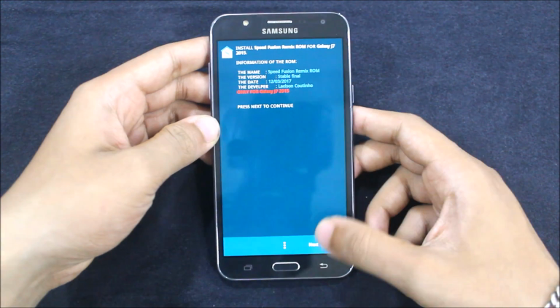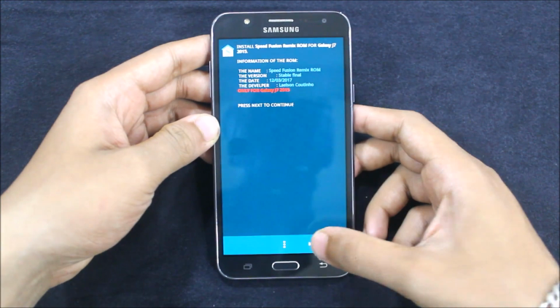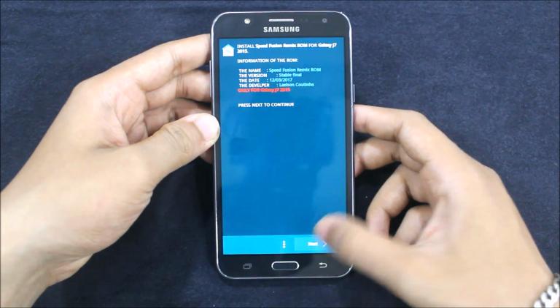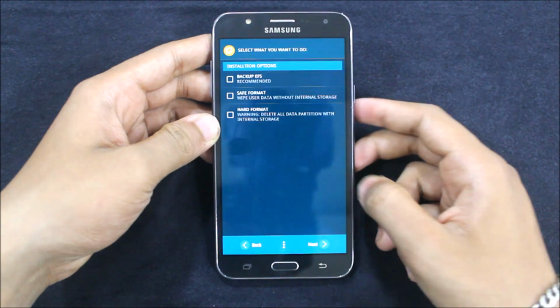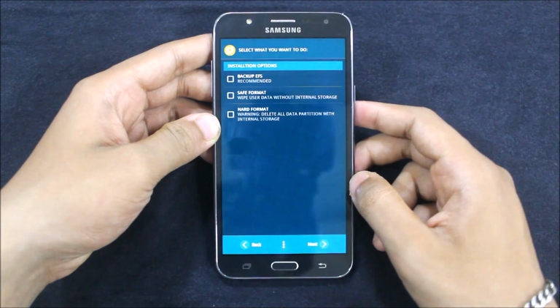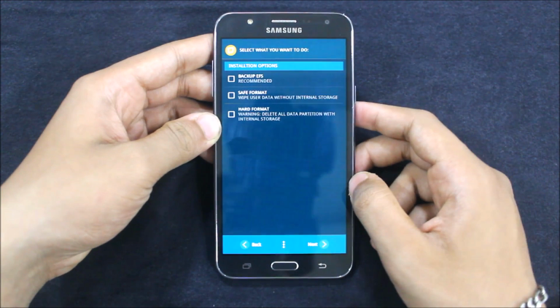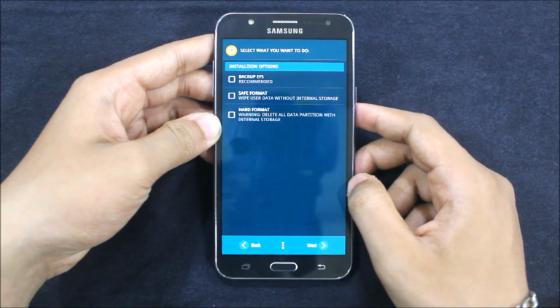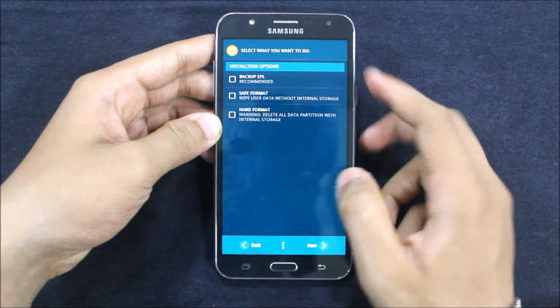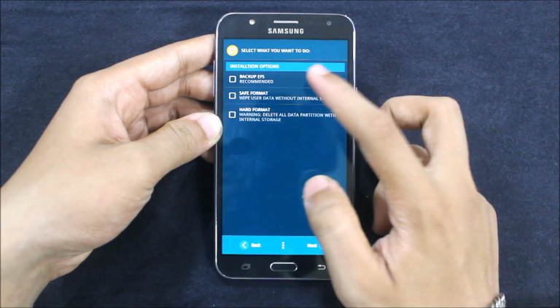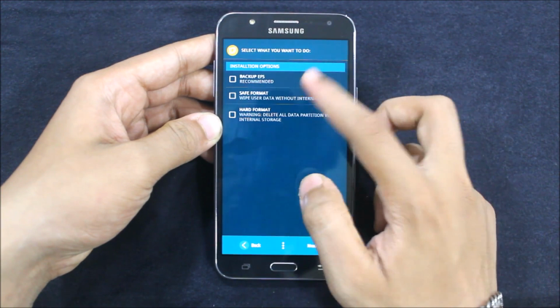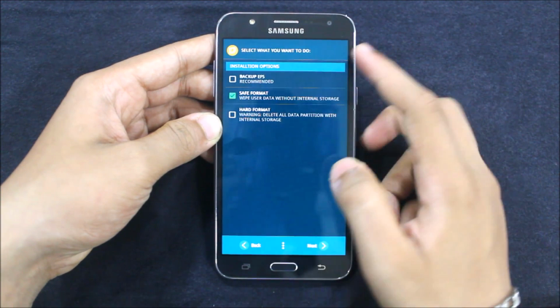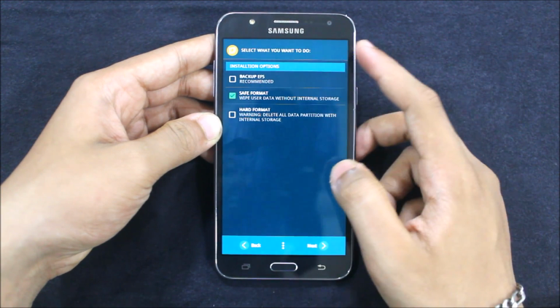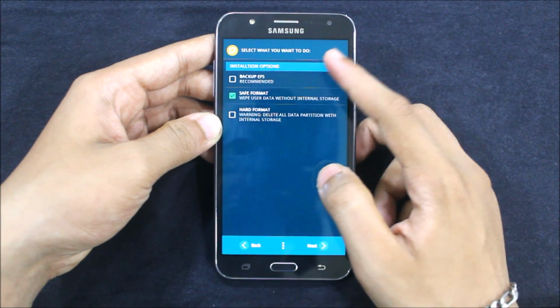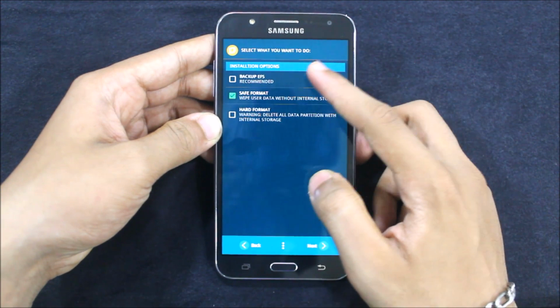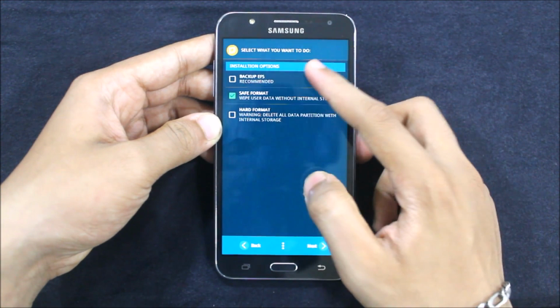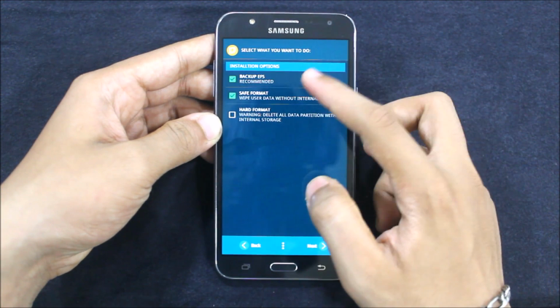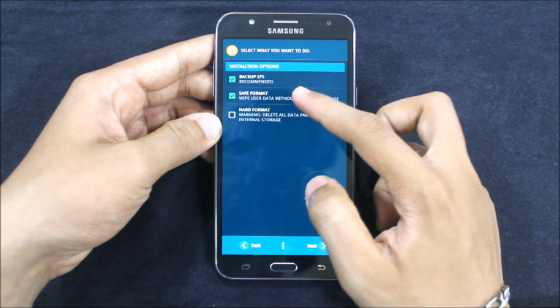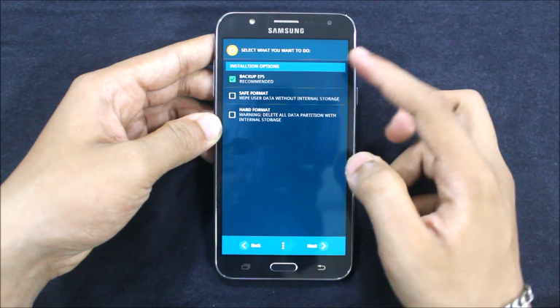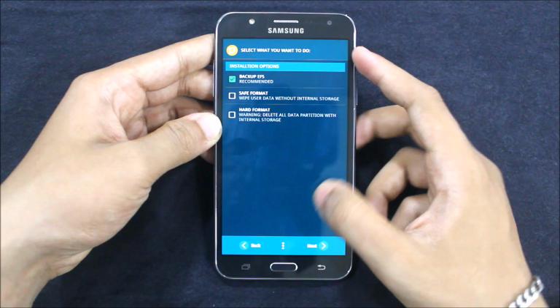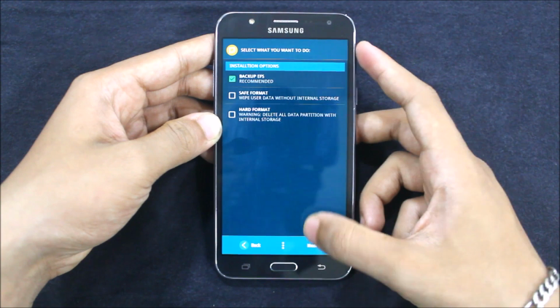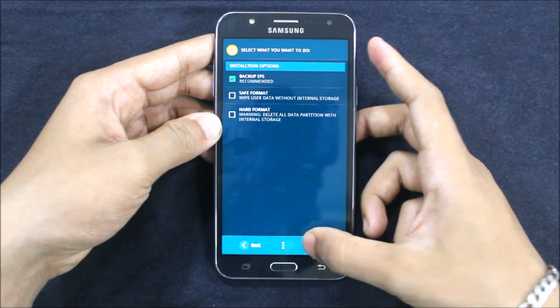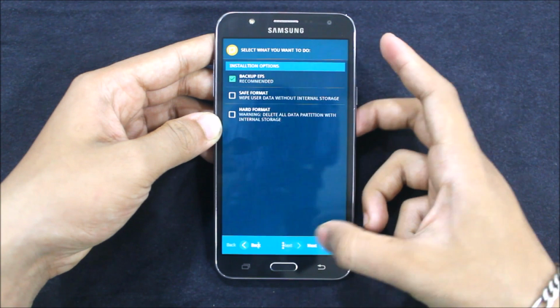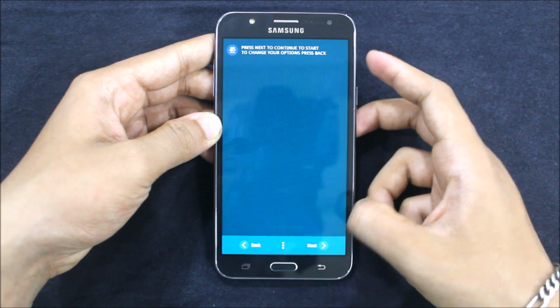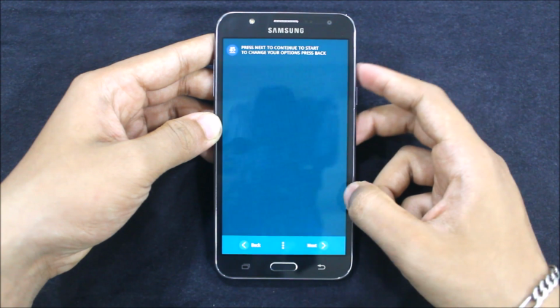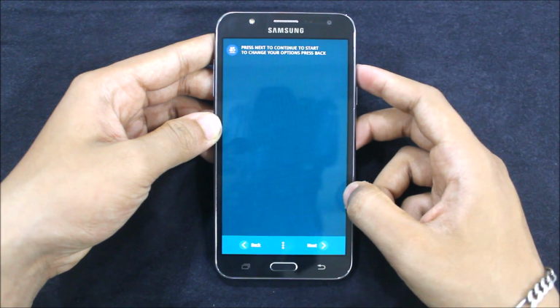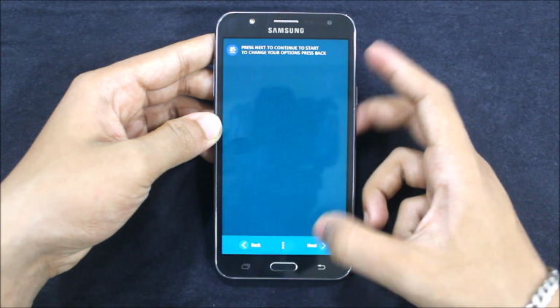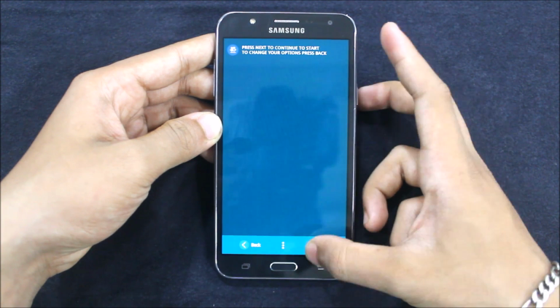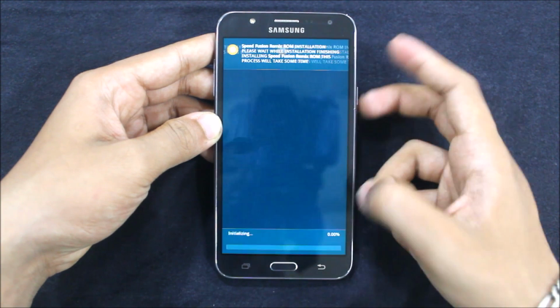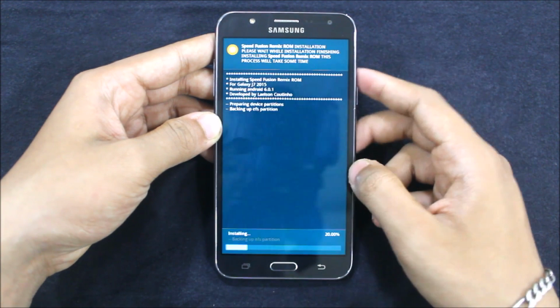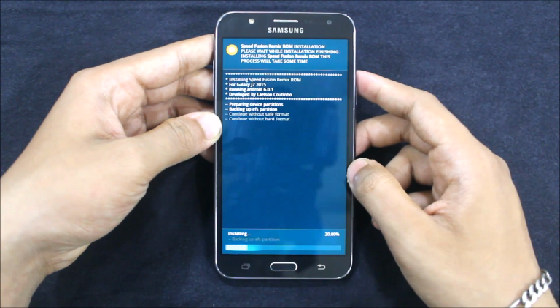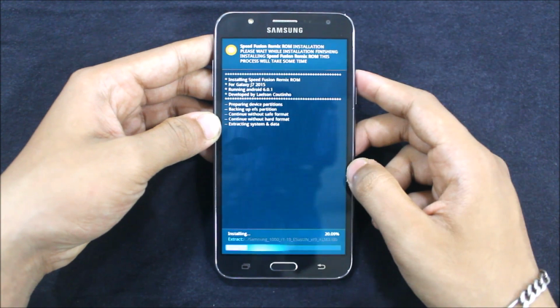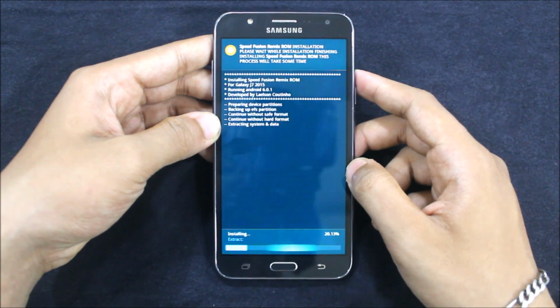Let's go next. And backup EFS — oh sorry, let's go next.